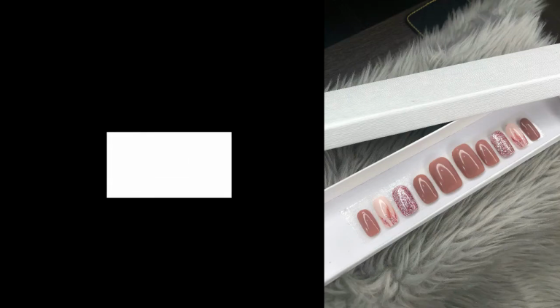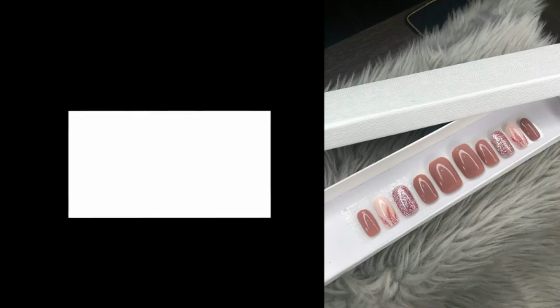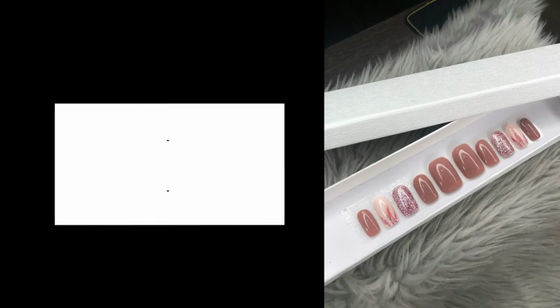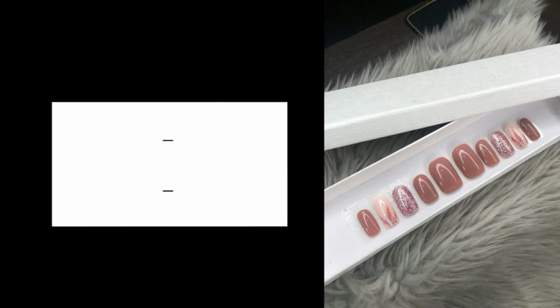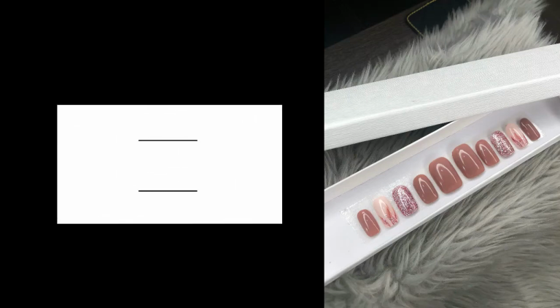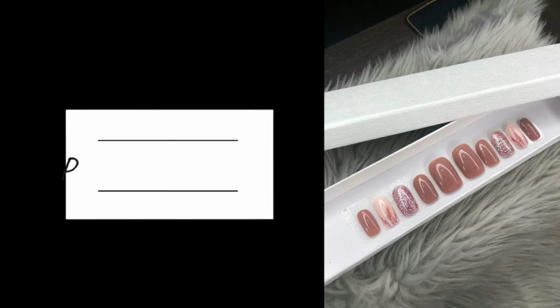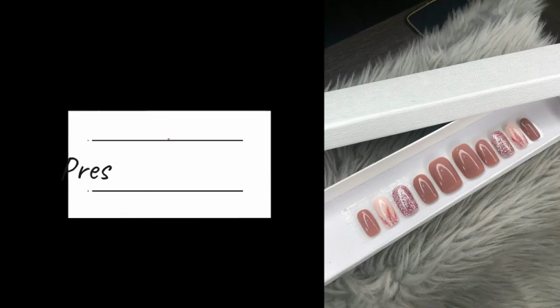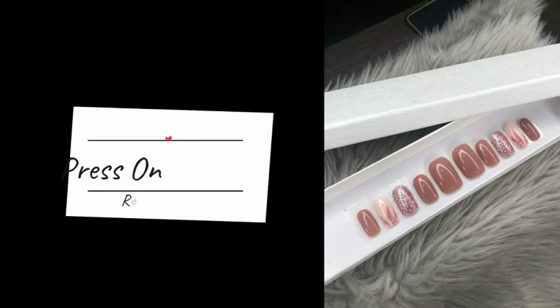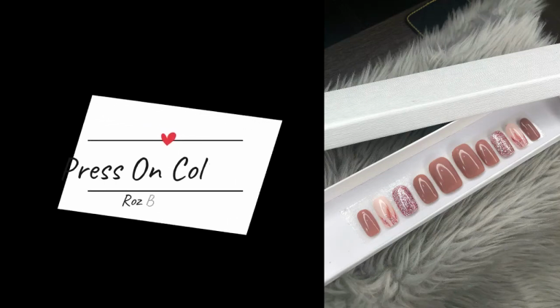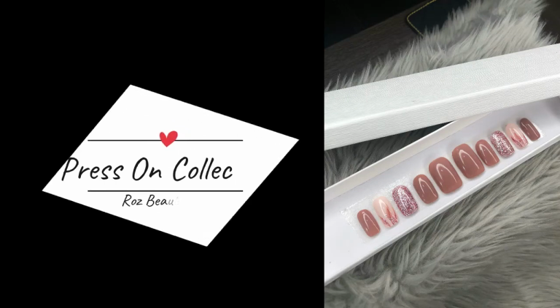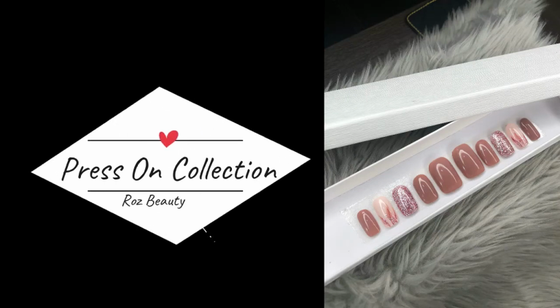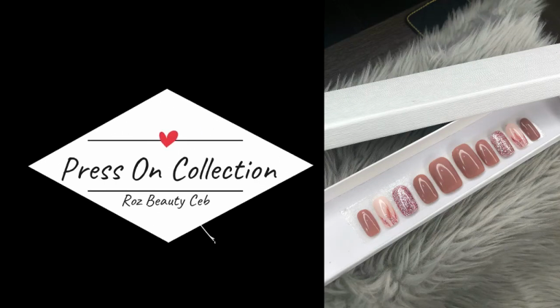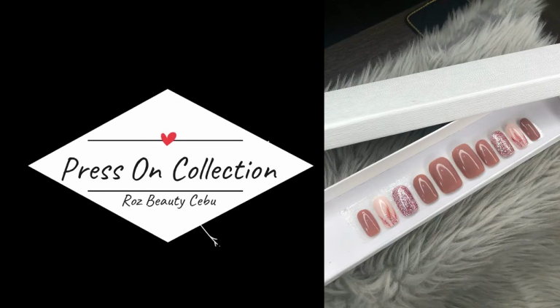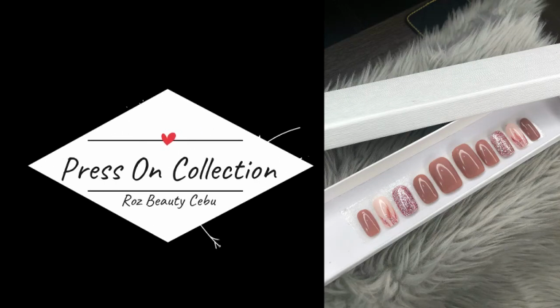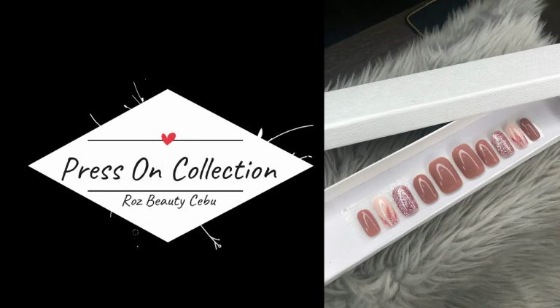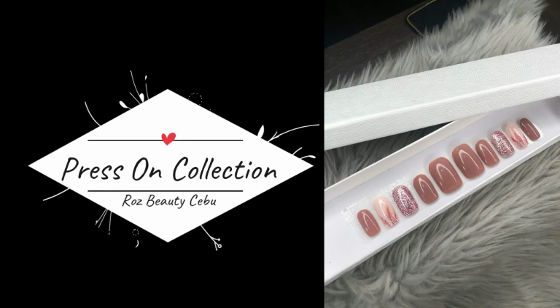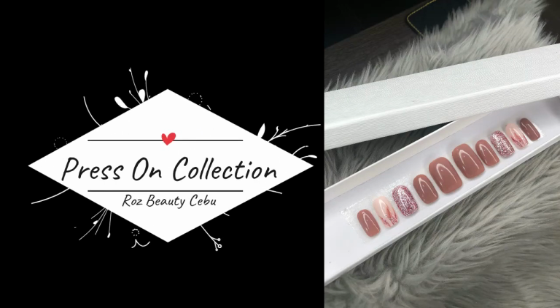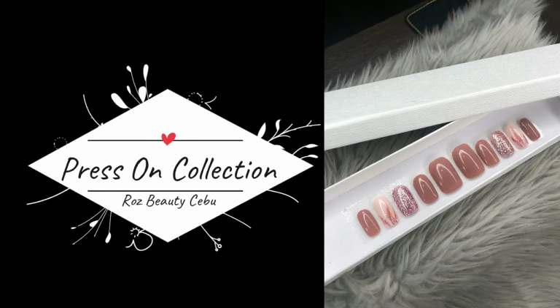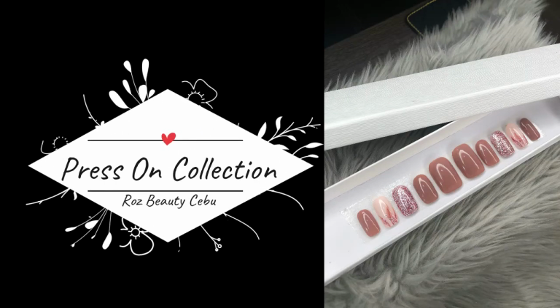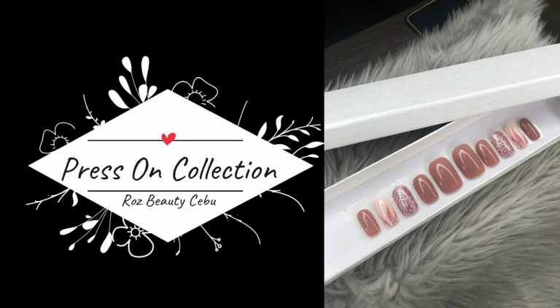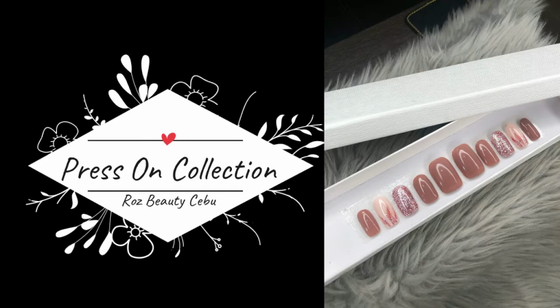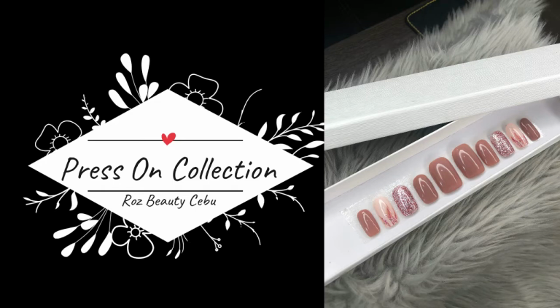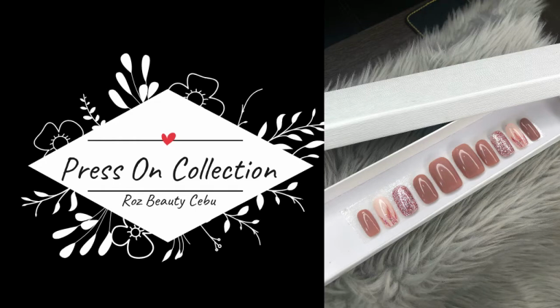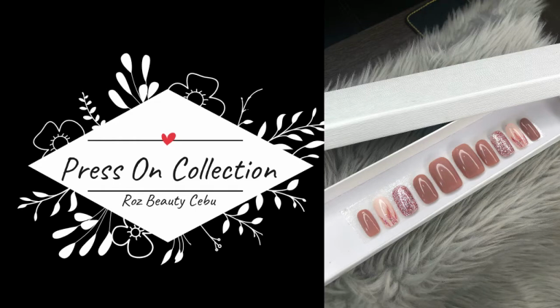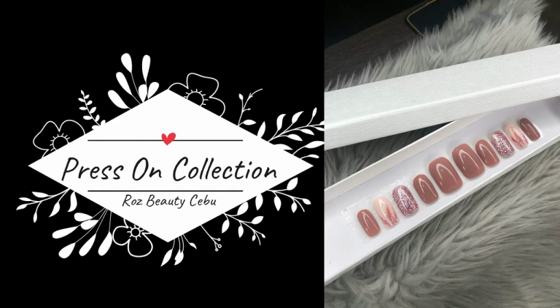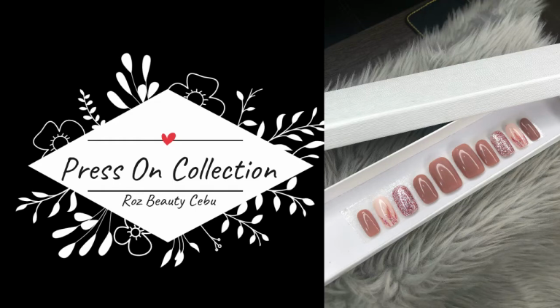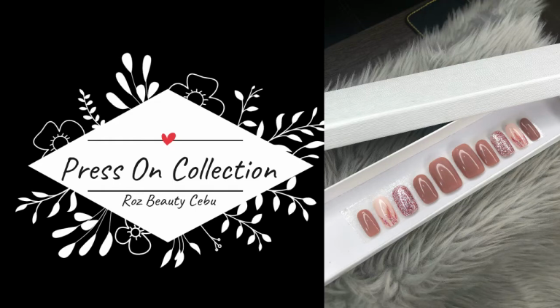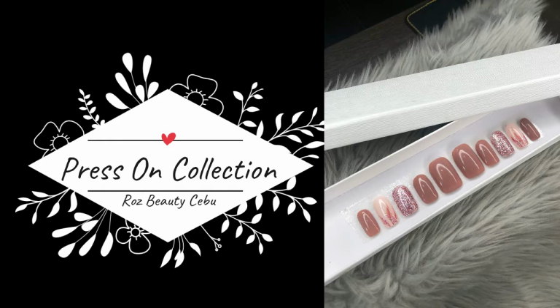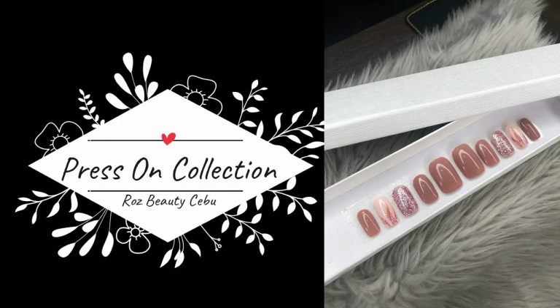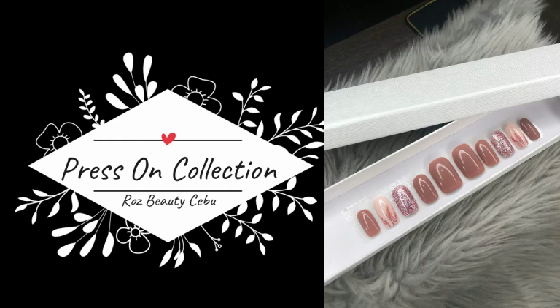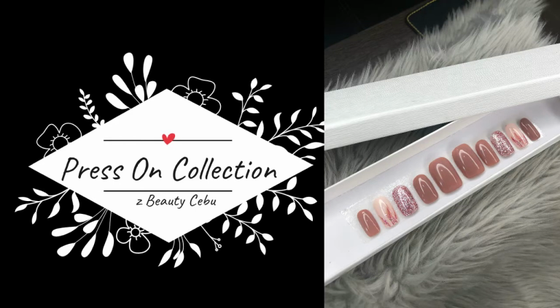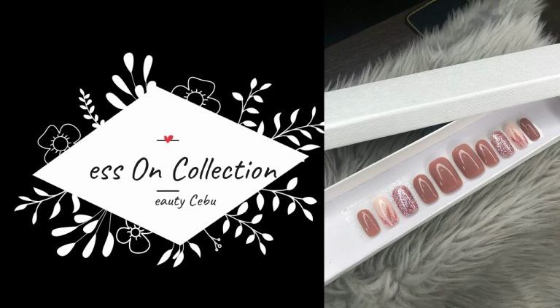Good morning everyone, it's Roz again, and here we are with another press-on collection in the picture you can see on the right.